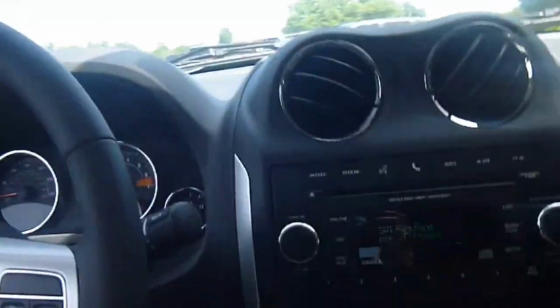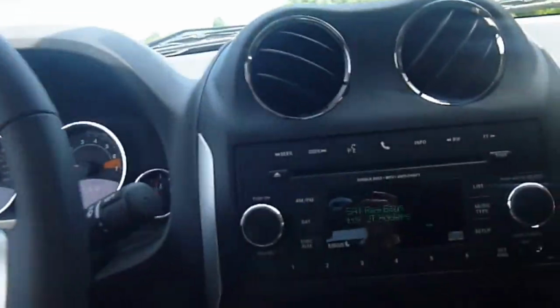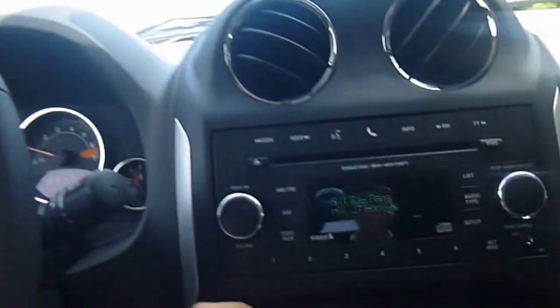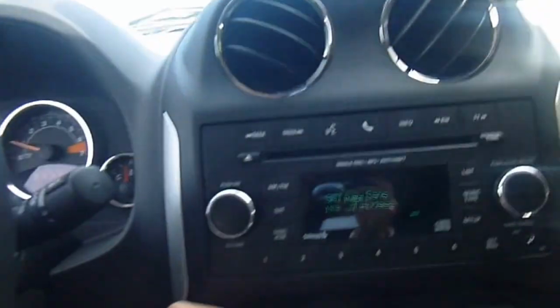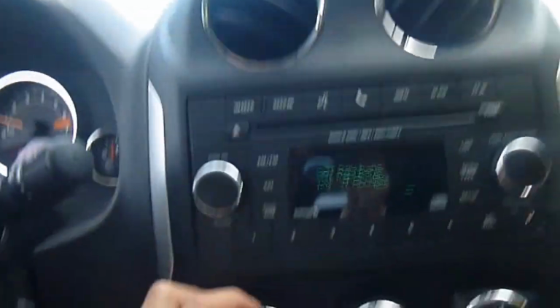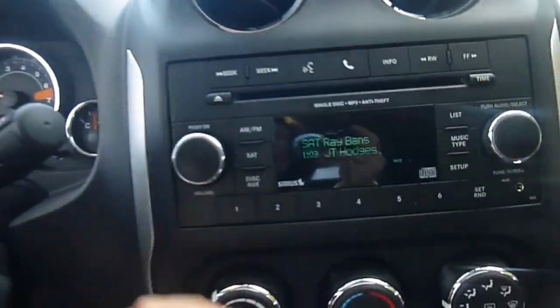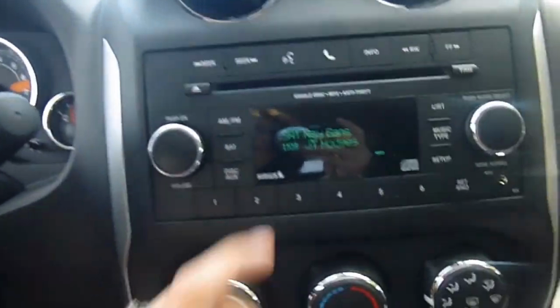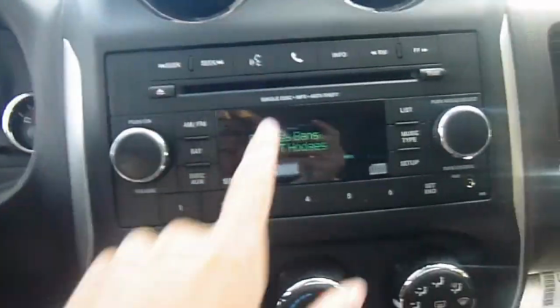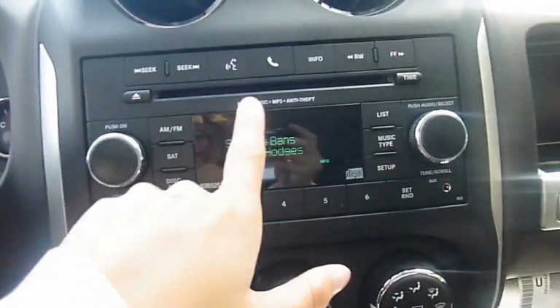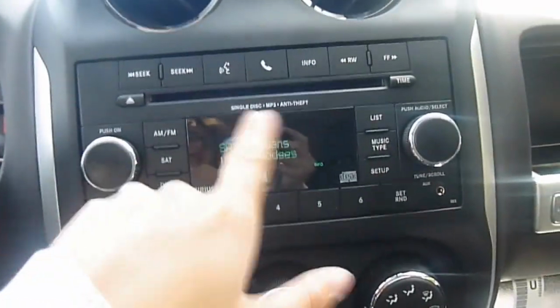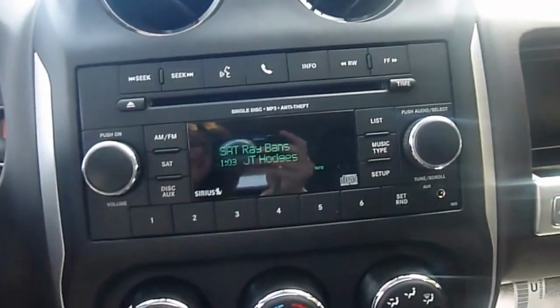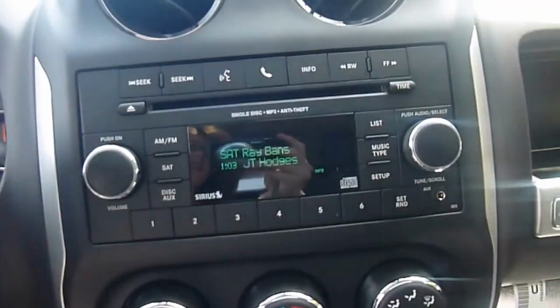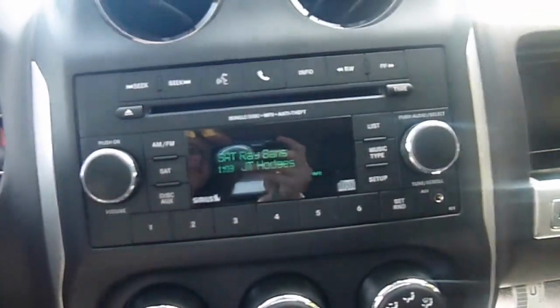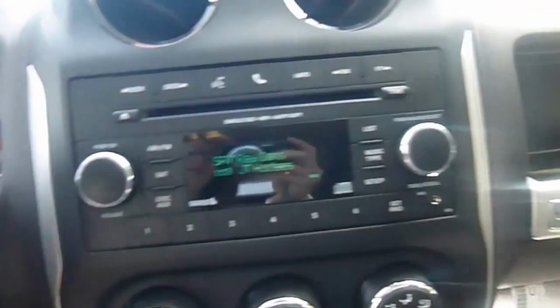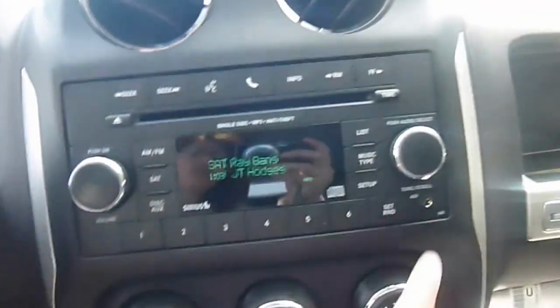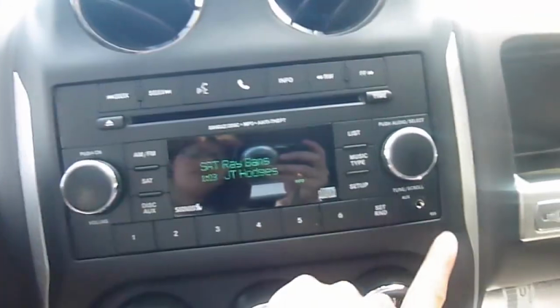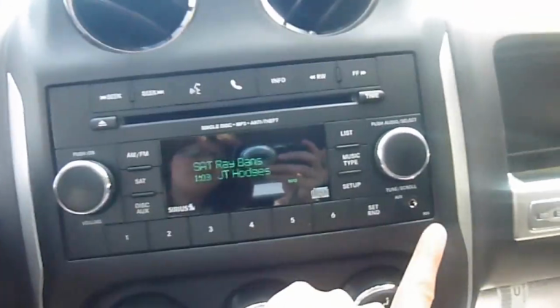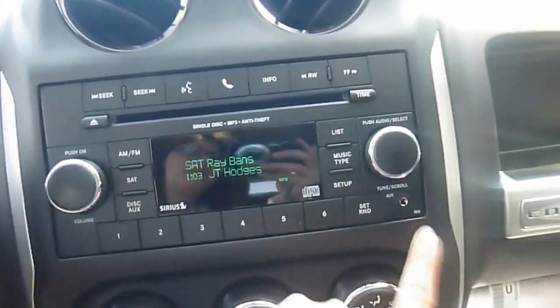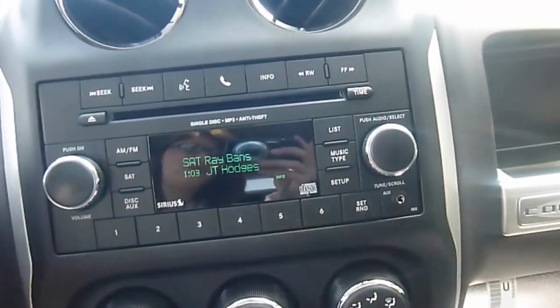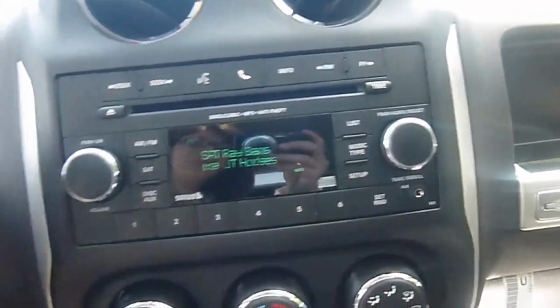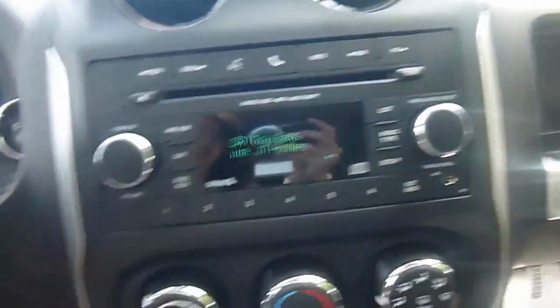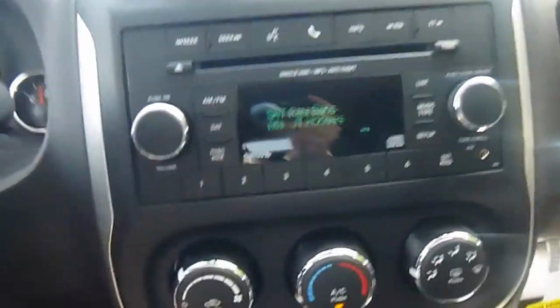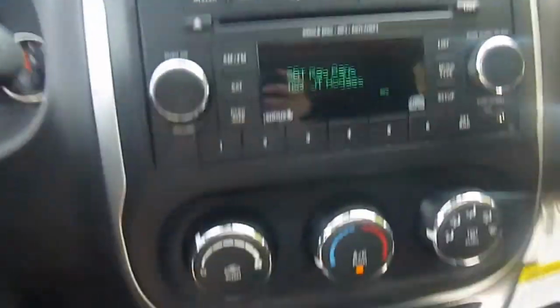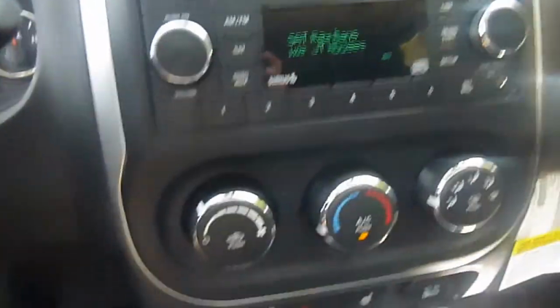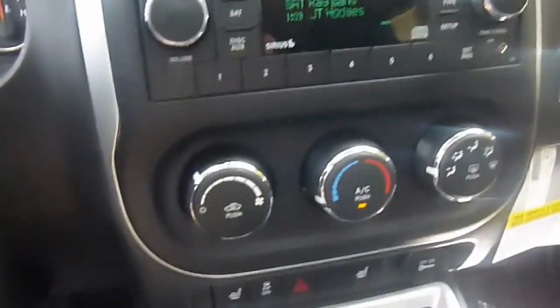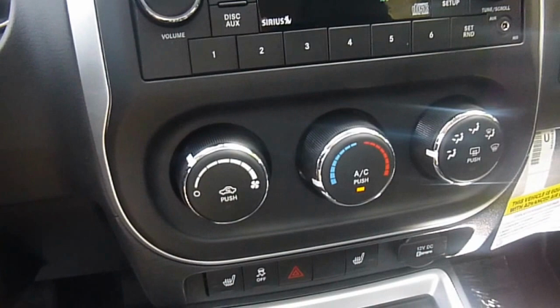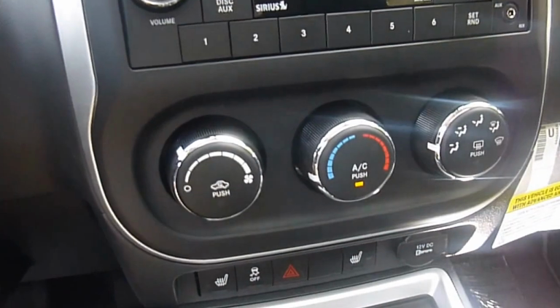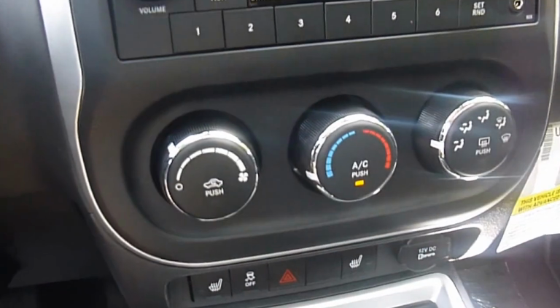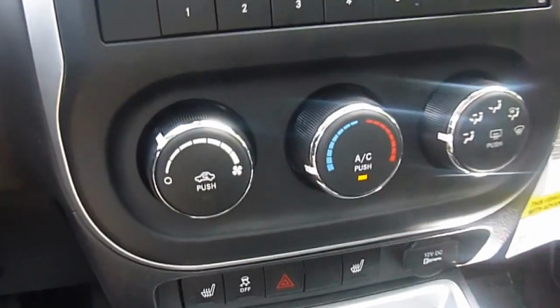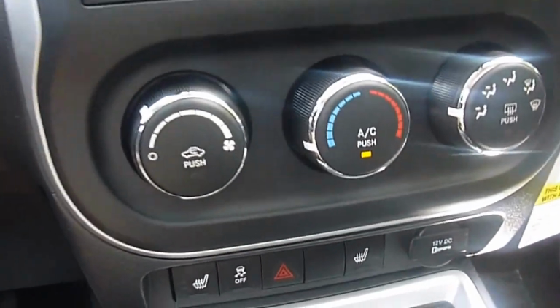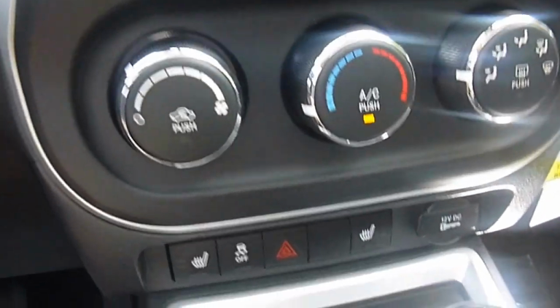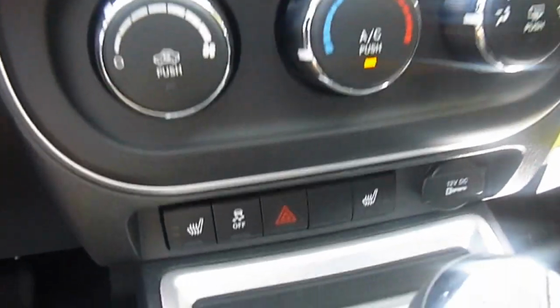Rear view mirror with the automatic dimmer. You have AM, FM, satellite radio, CD player, and an auxiliary port so you can plug in an iPod, MP3, or cell phone.